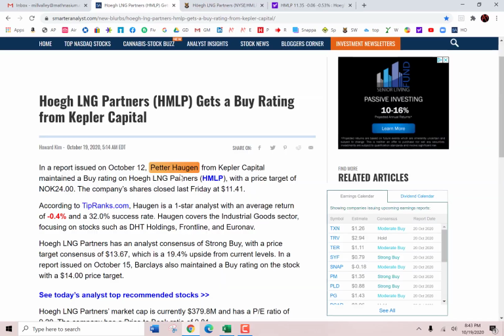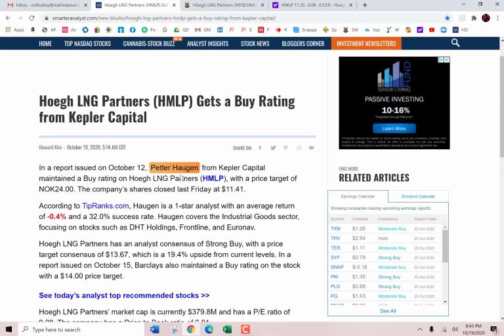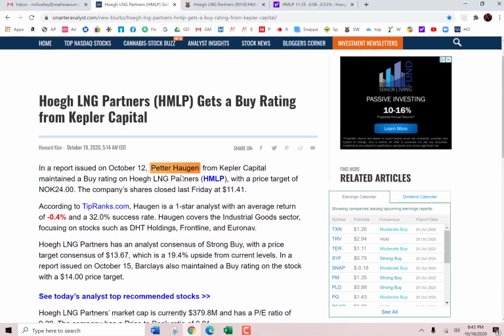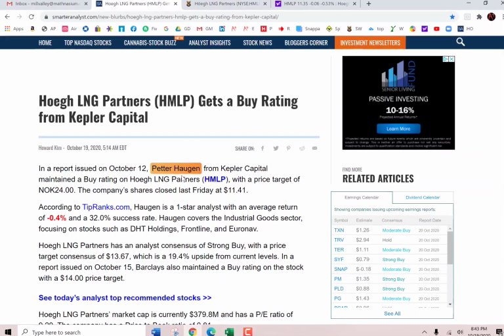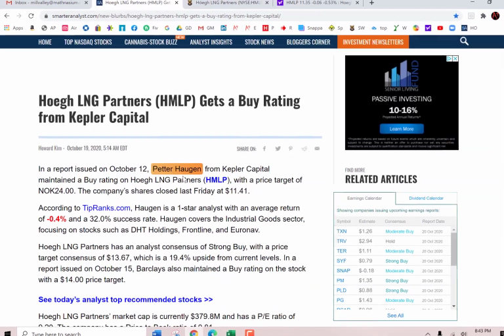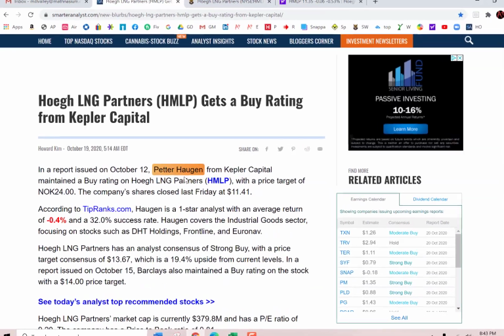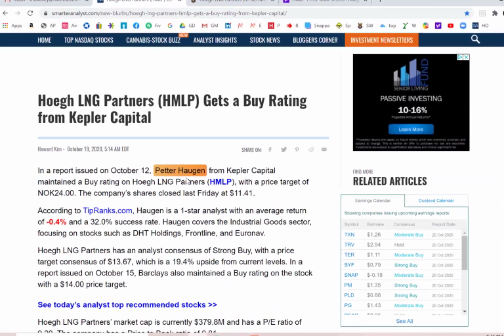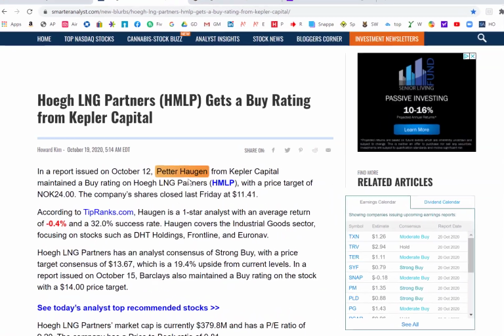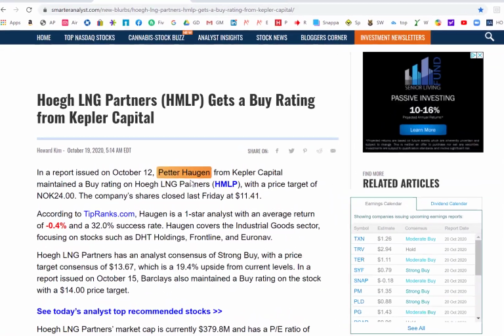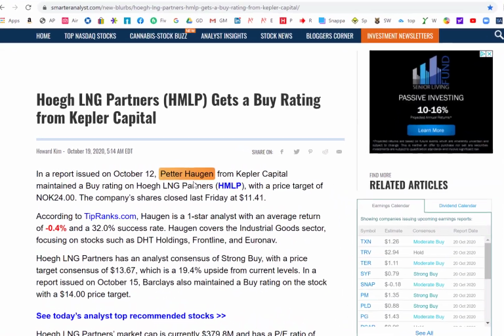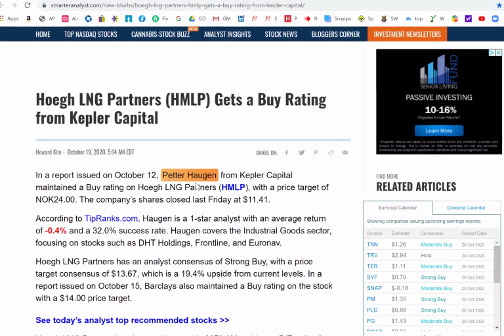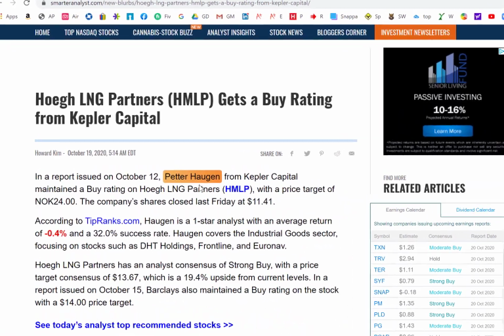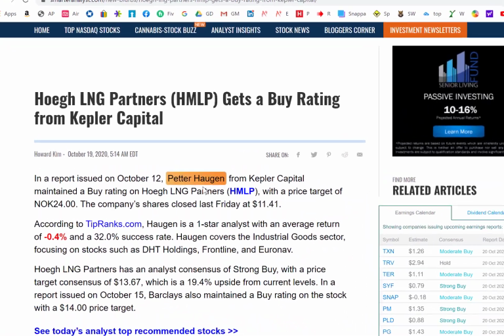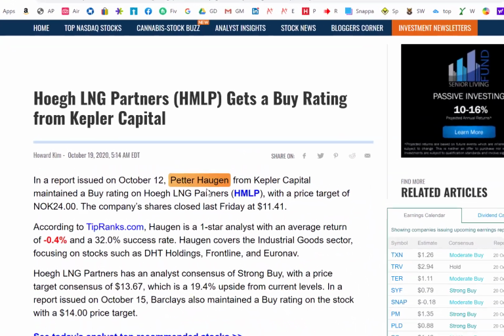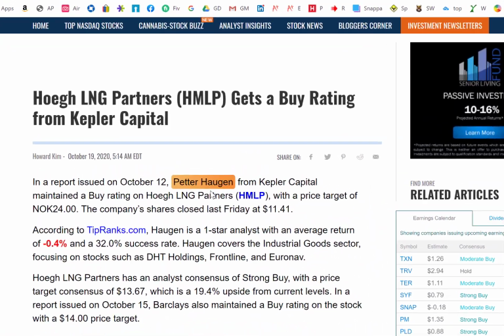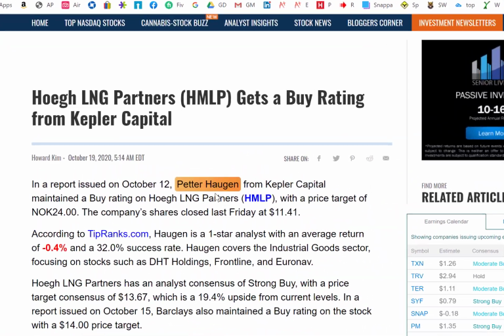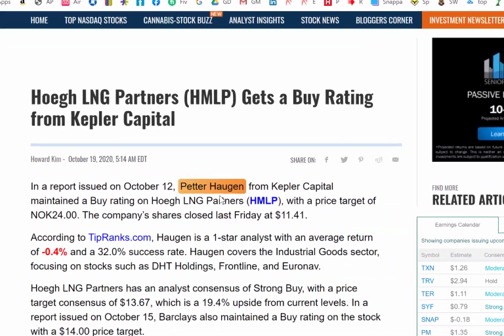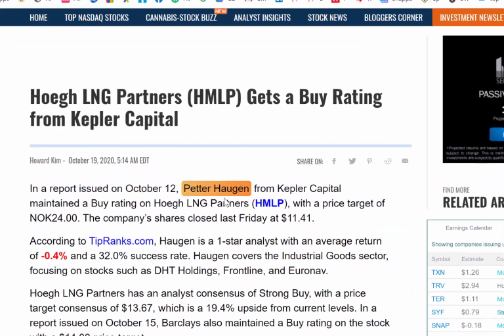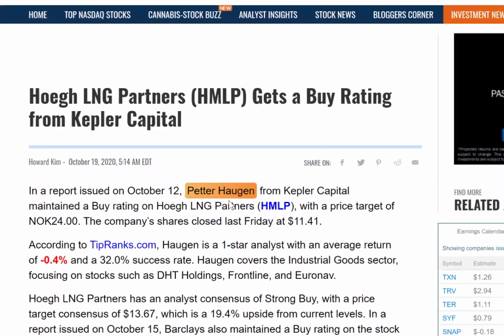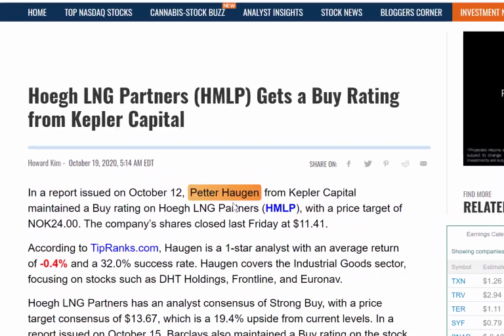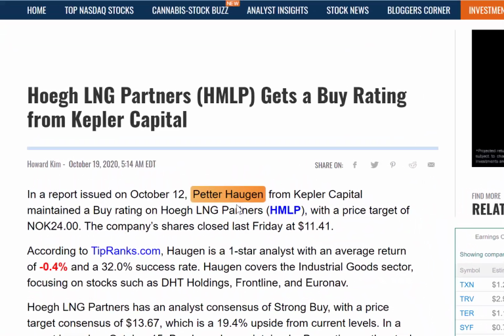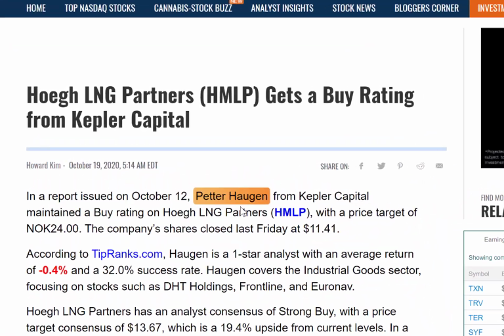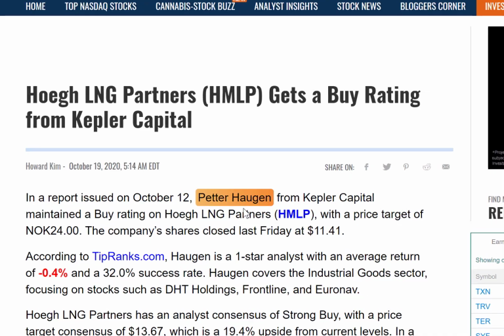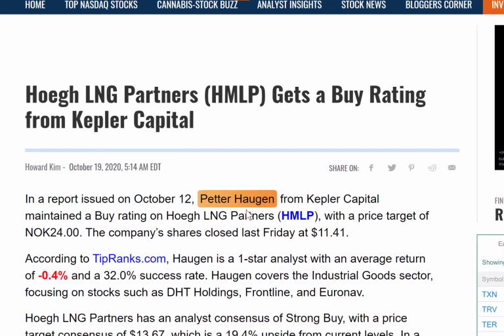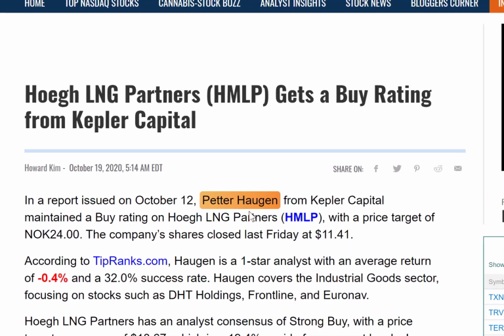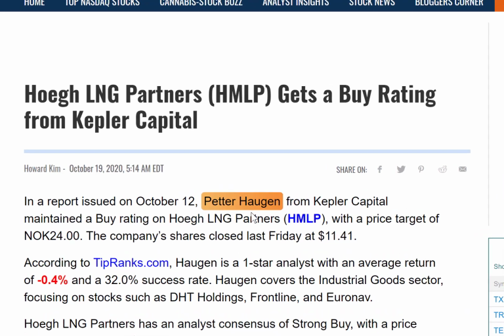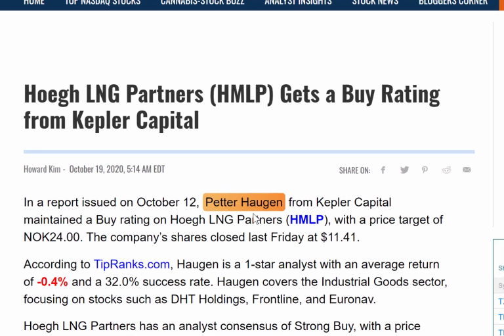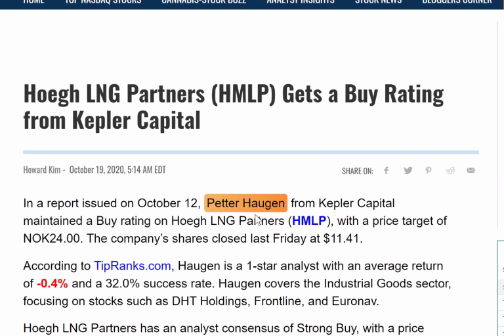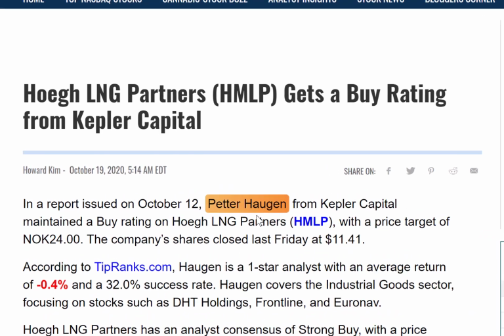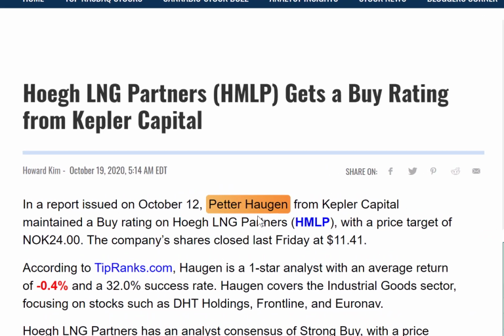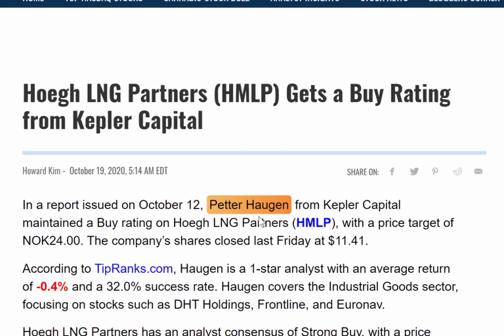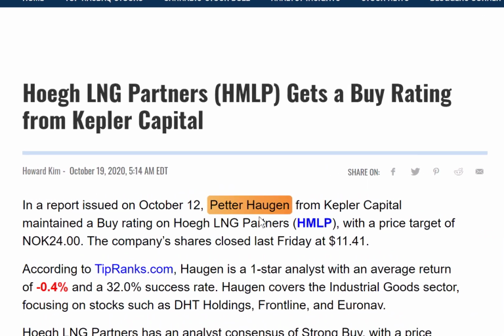This week Kepler Capital gives Ho a buy rating. My discounted cash flow model also says this high dividend paying stock is a buy.